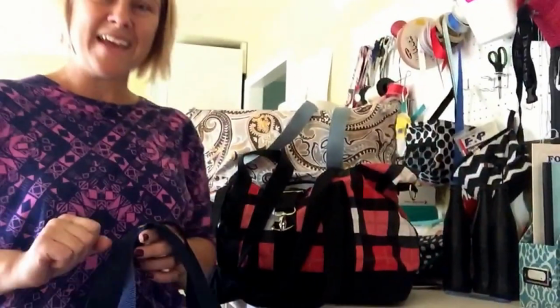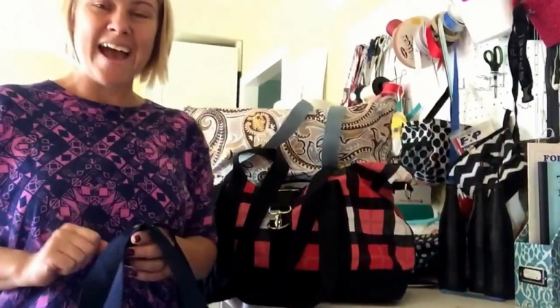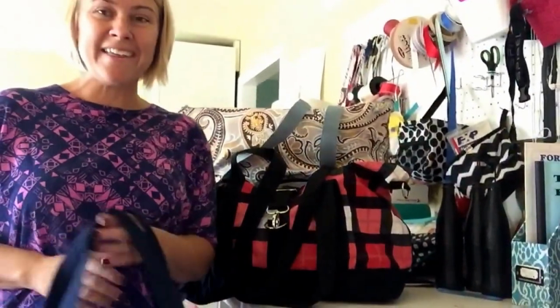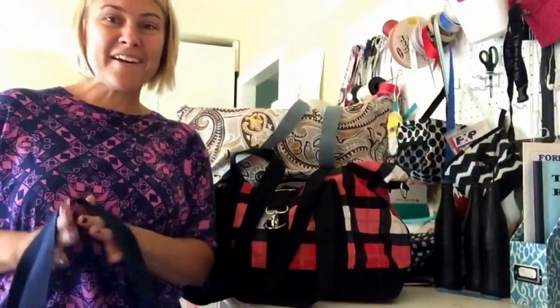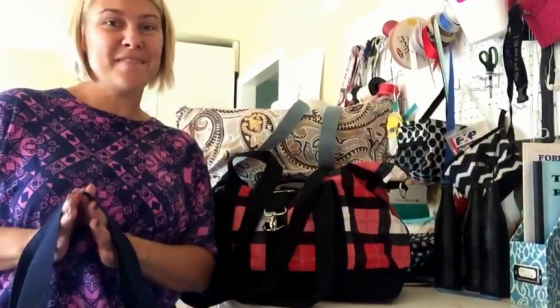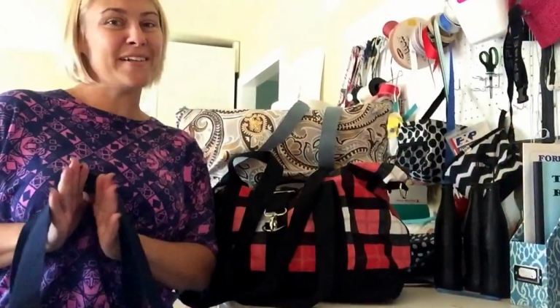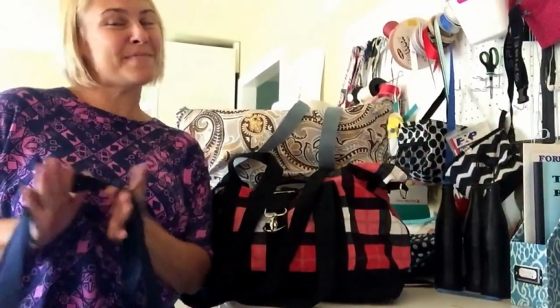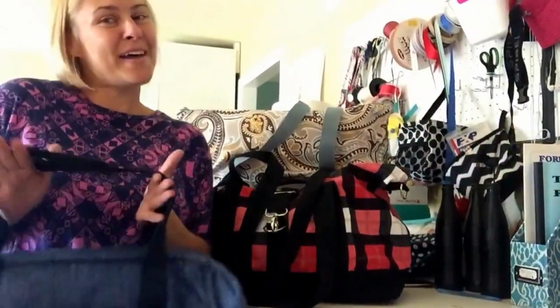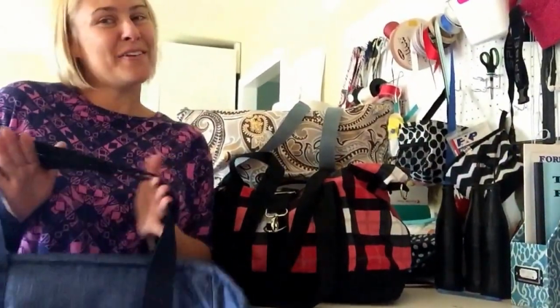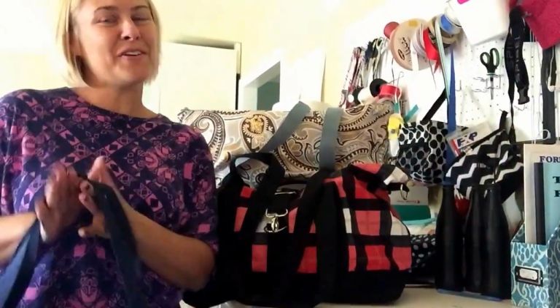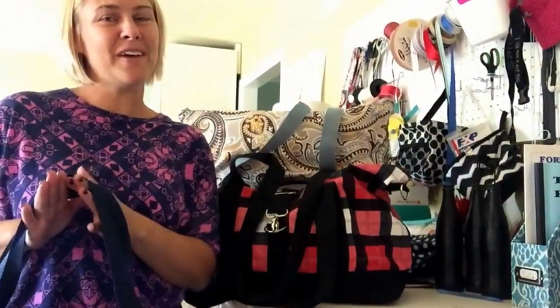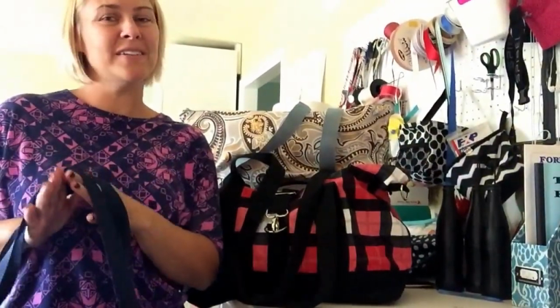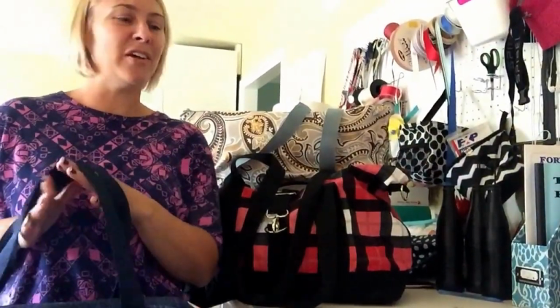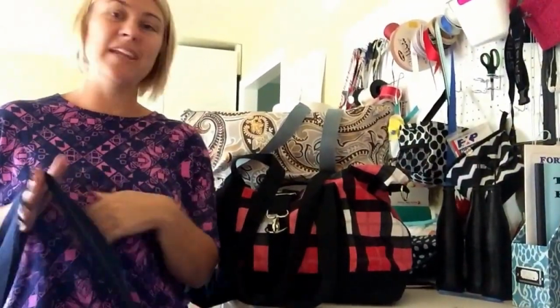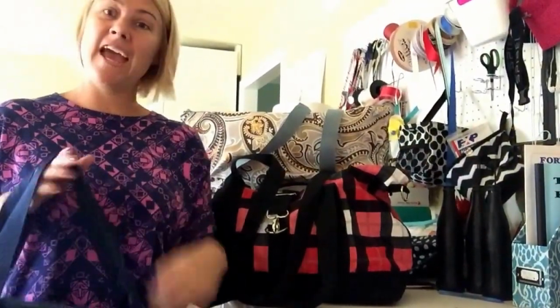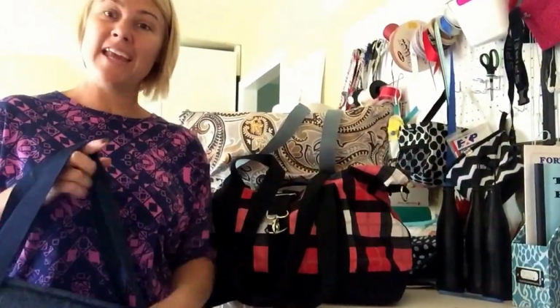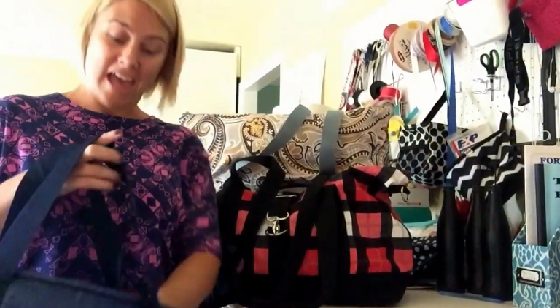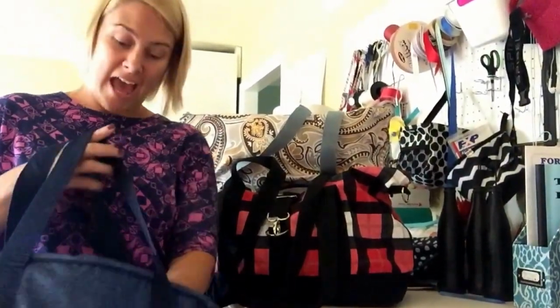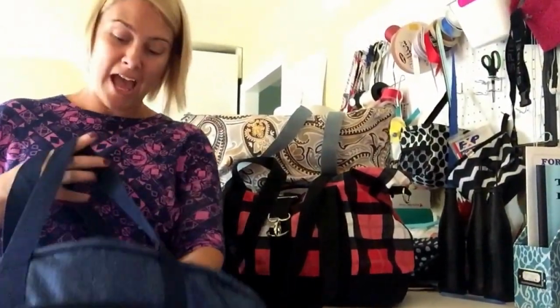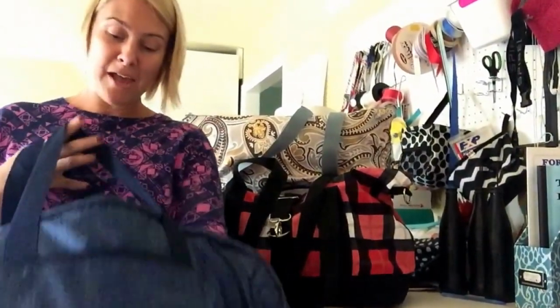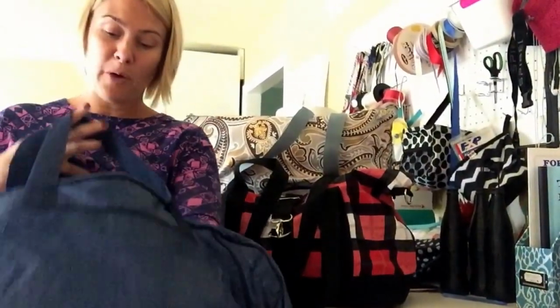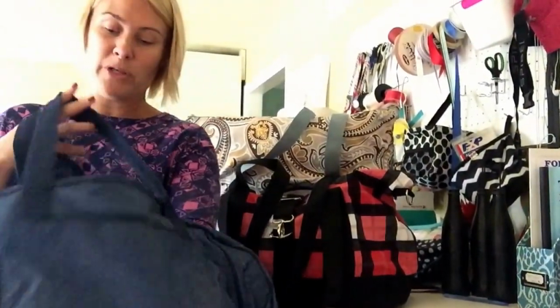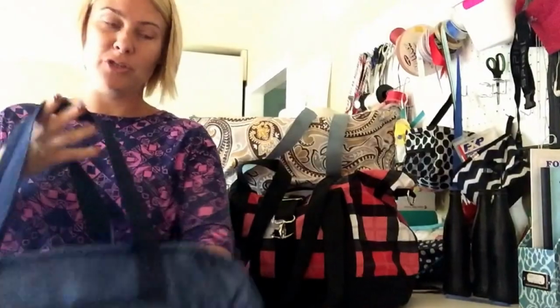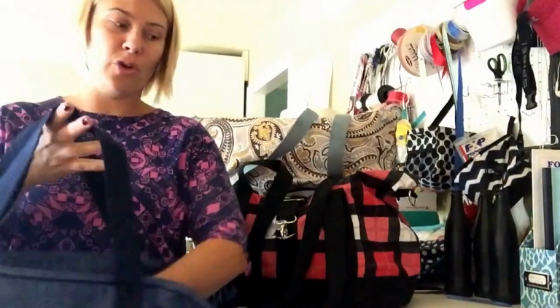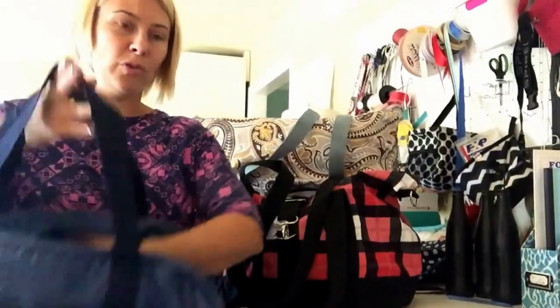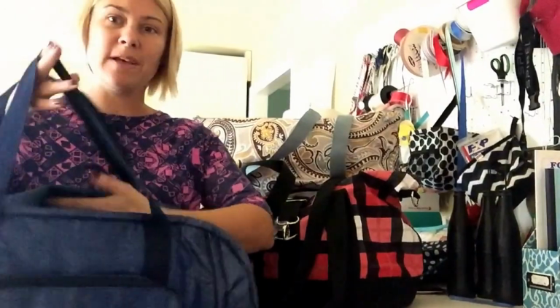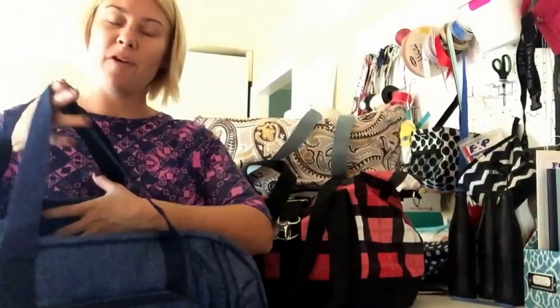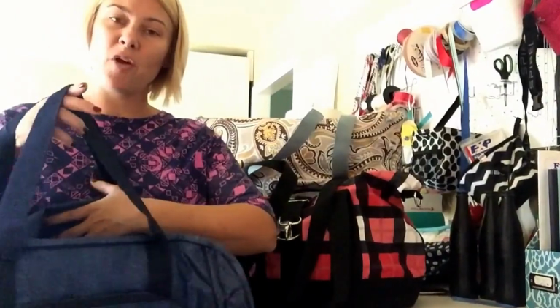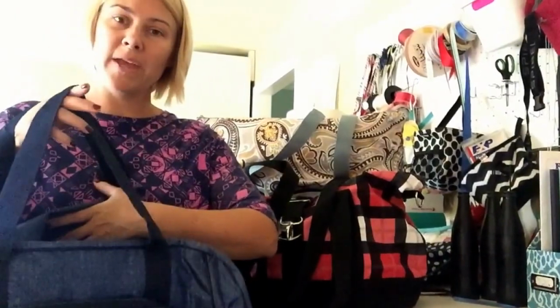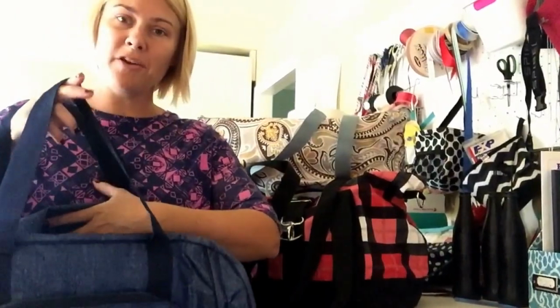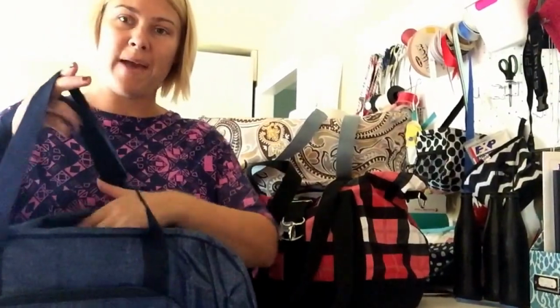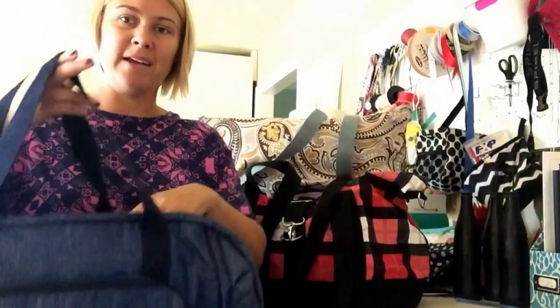Hi there, I'm Allison Val, your 31 Consultant, and I am going to show you some of our Weekender bags.